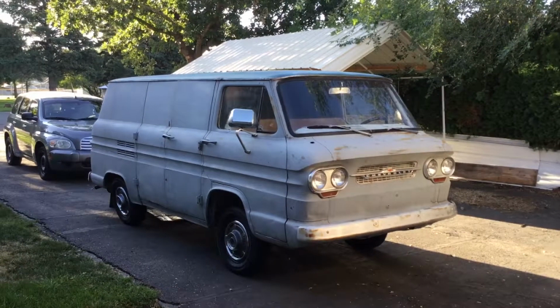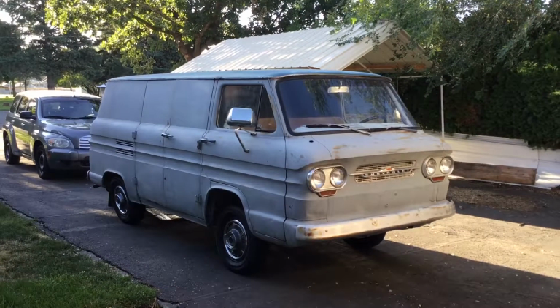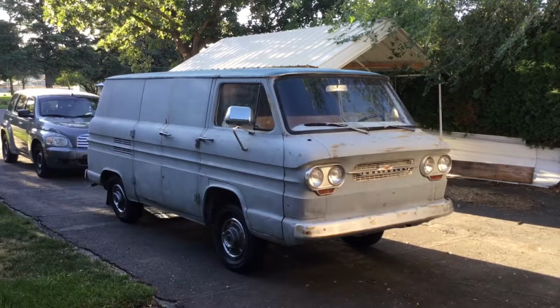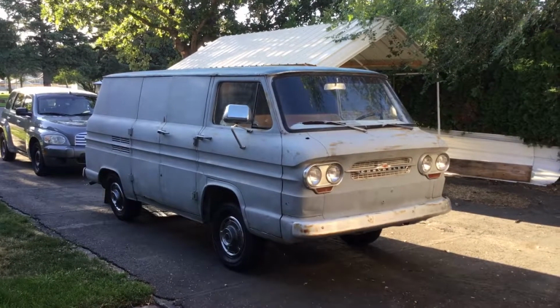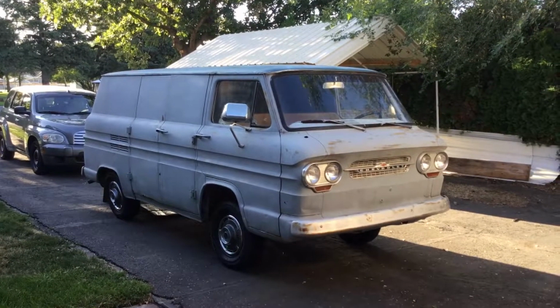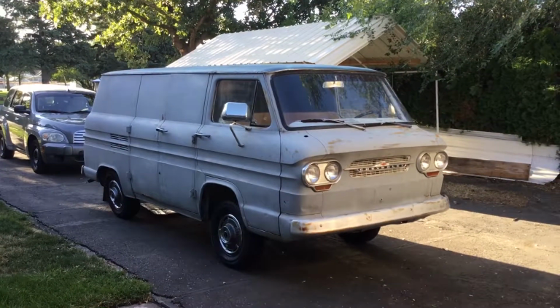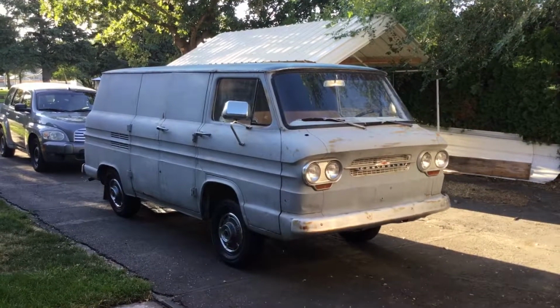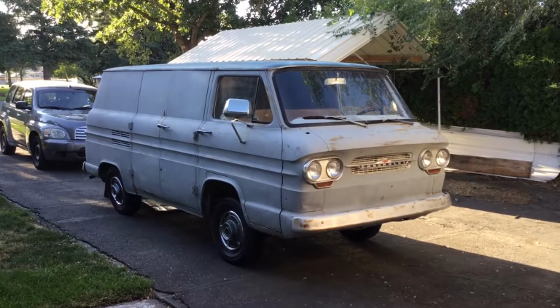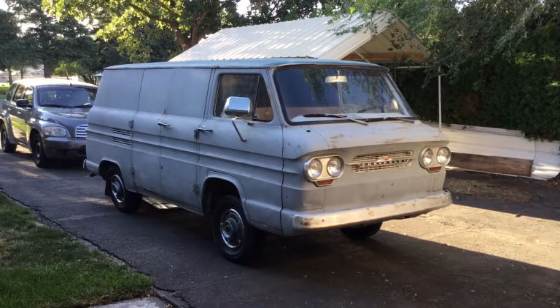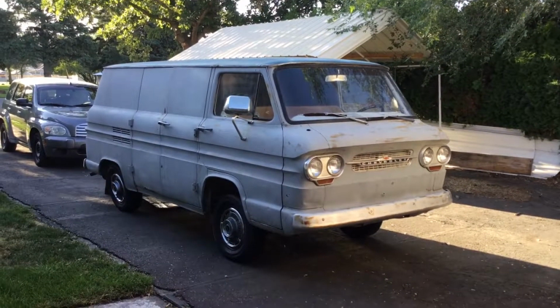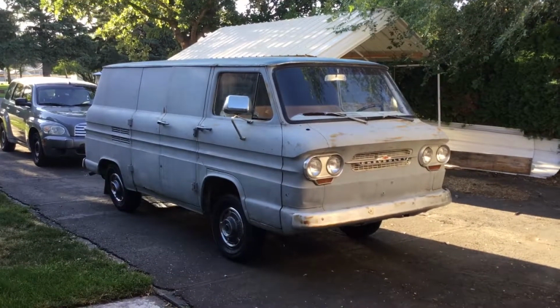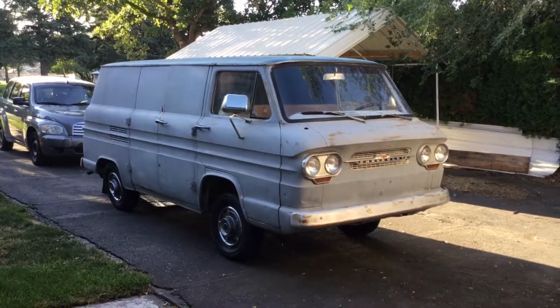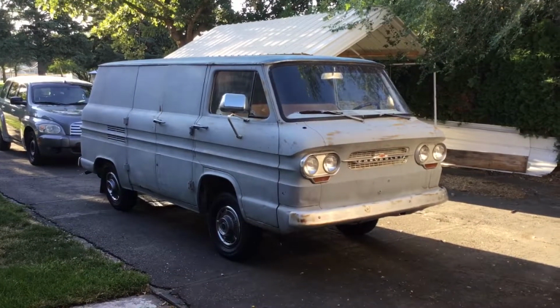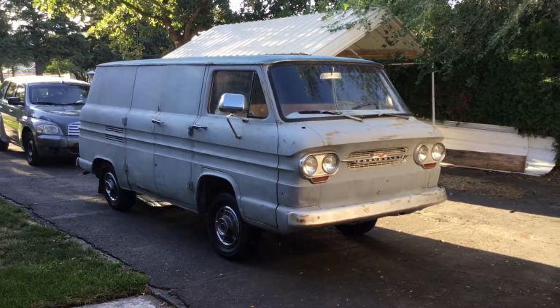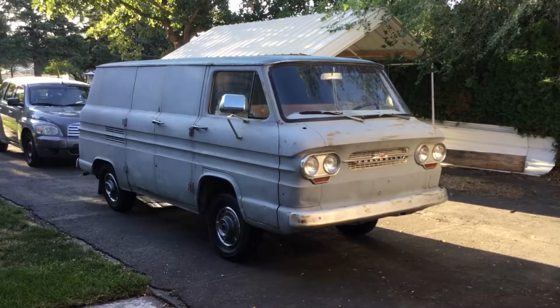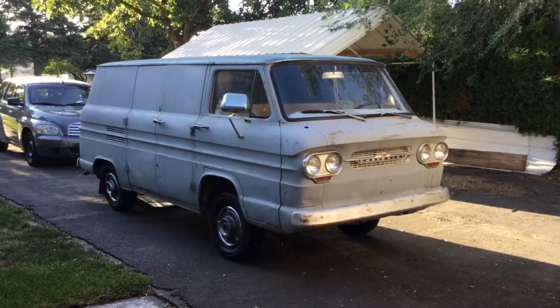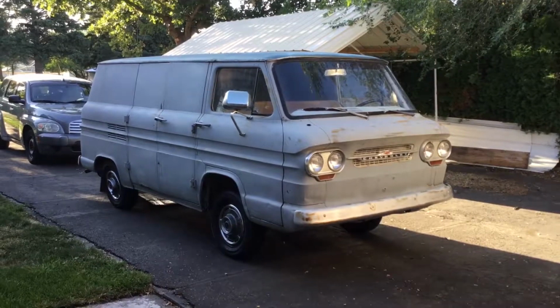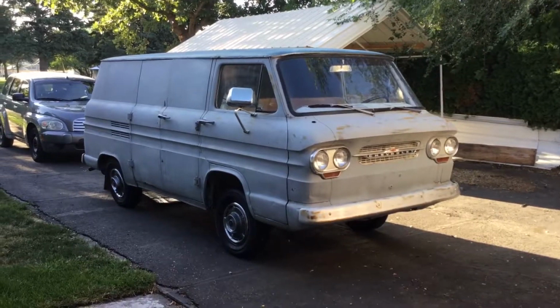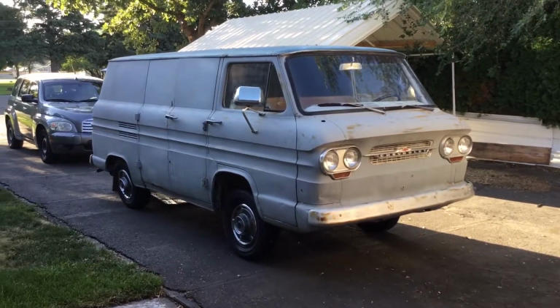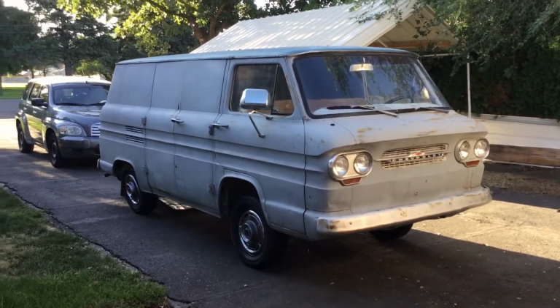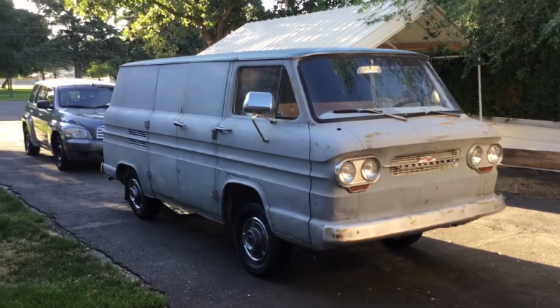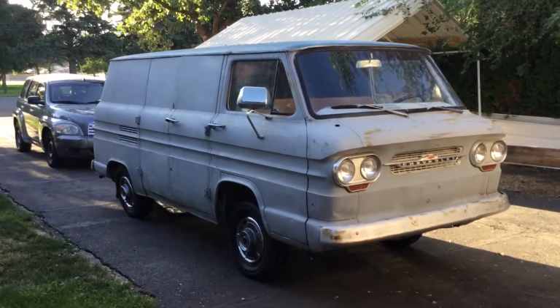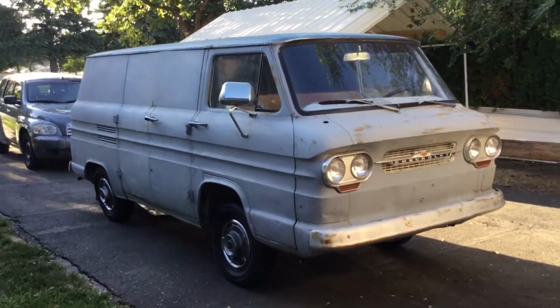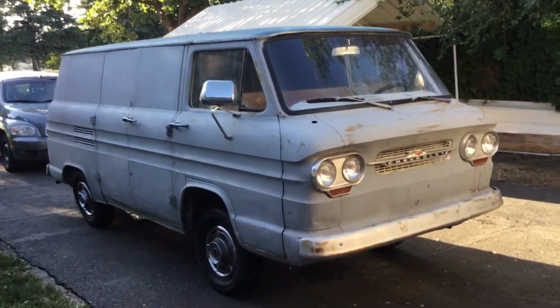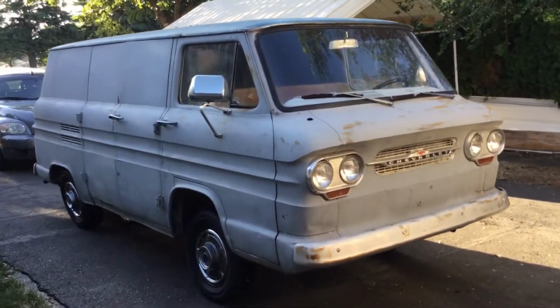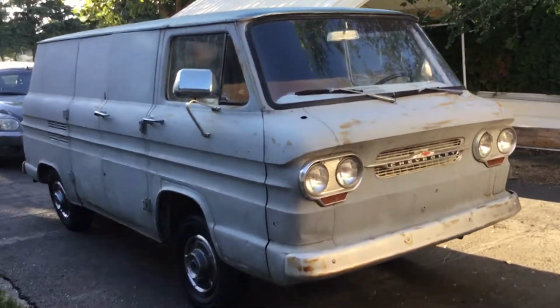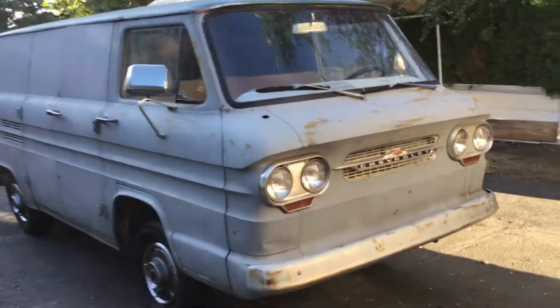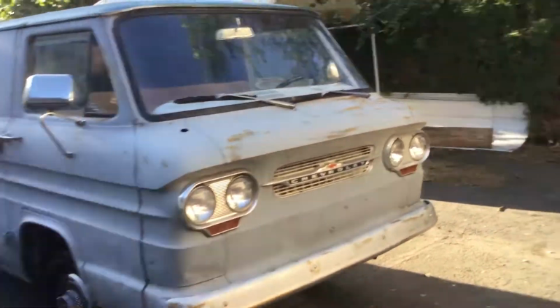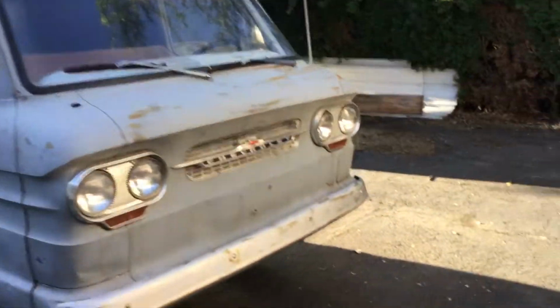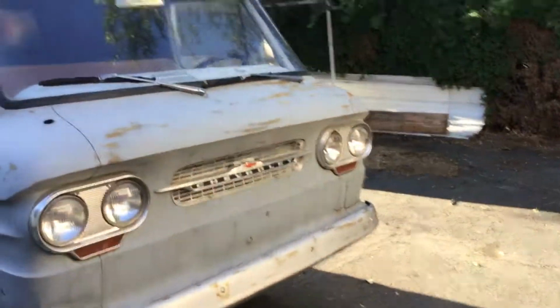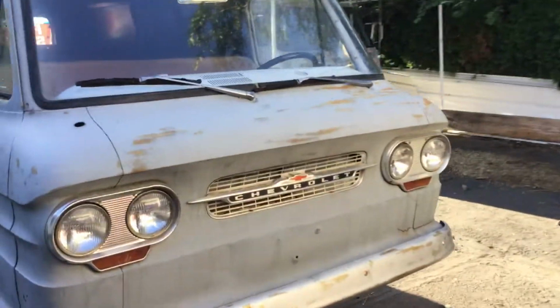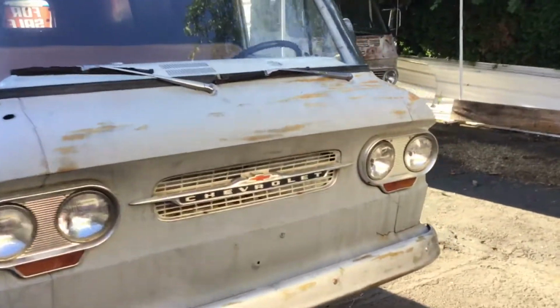This is the '61 Corvair van, Corvair 95, Corvan — whatever you want to call it — eight-door panel.